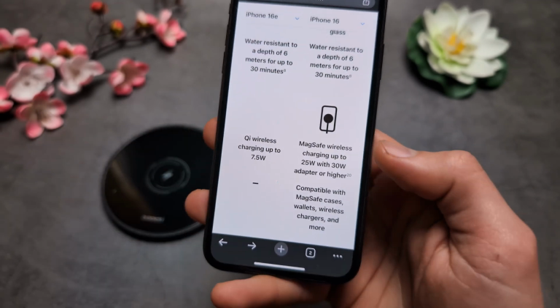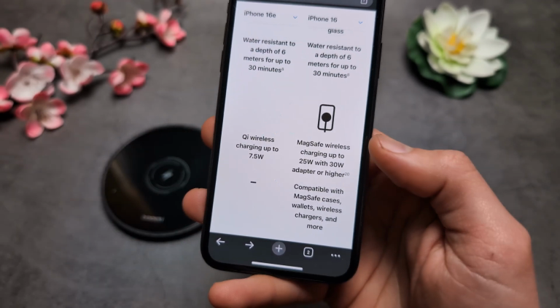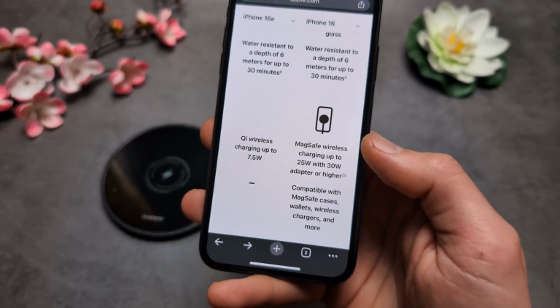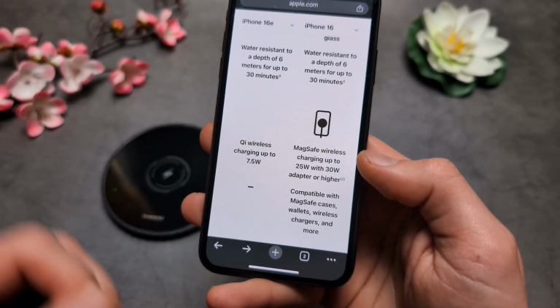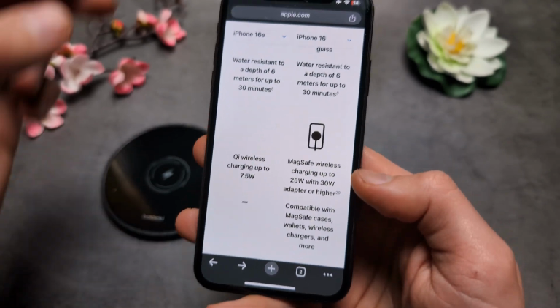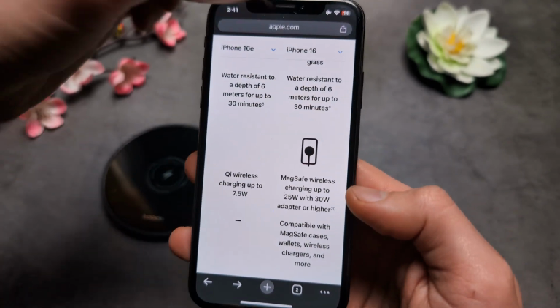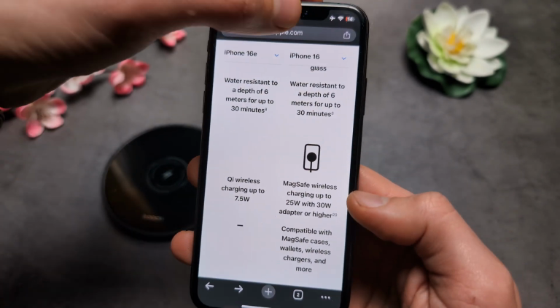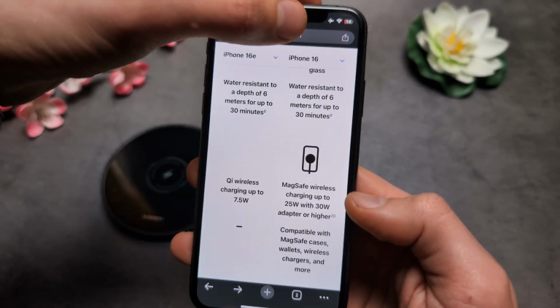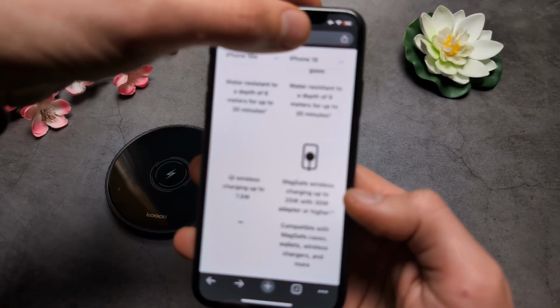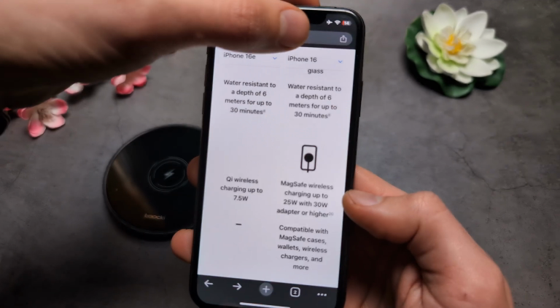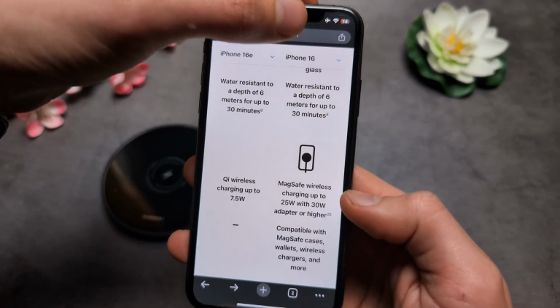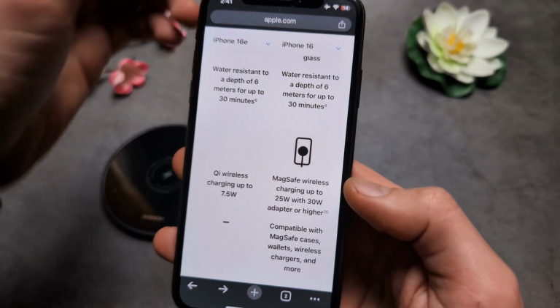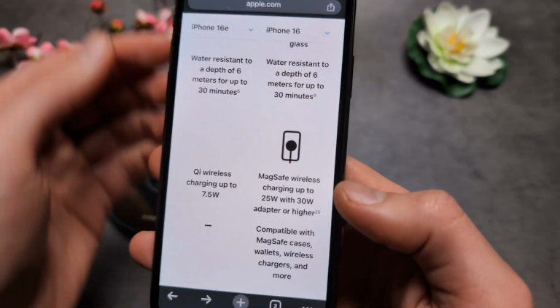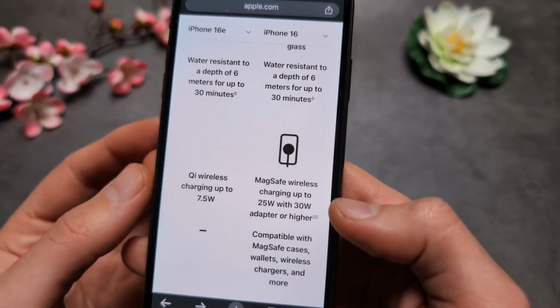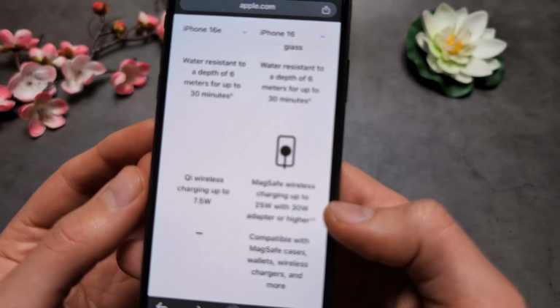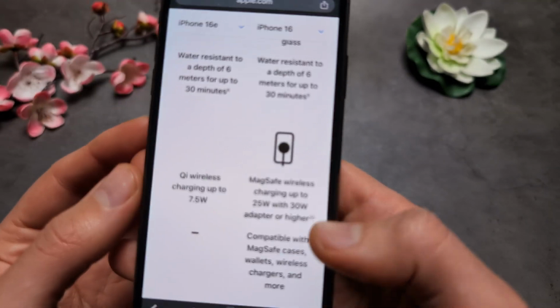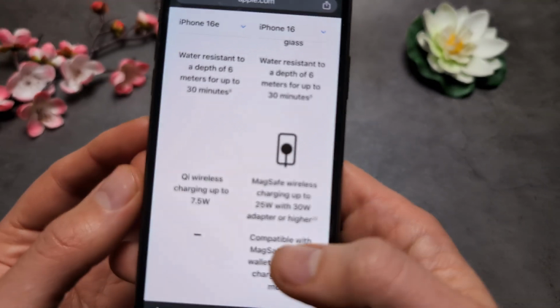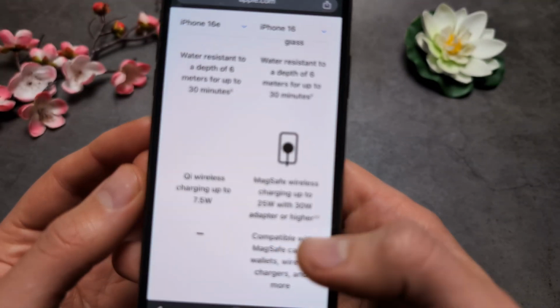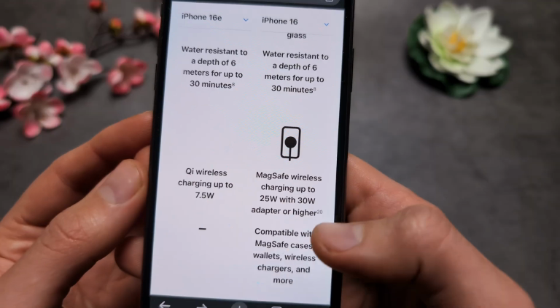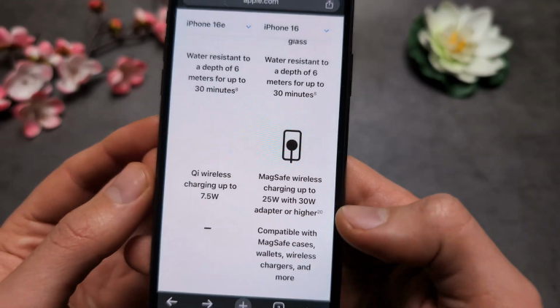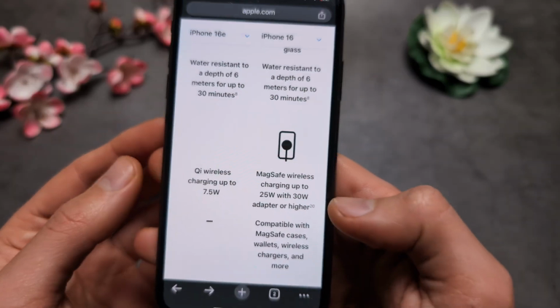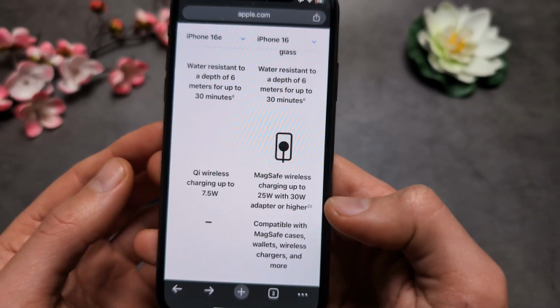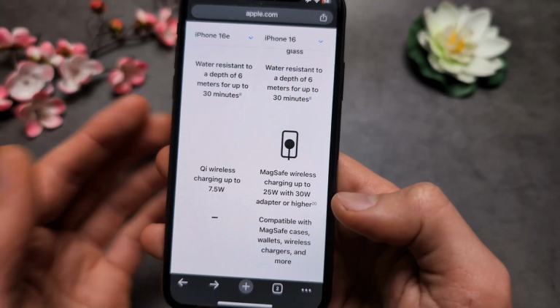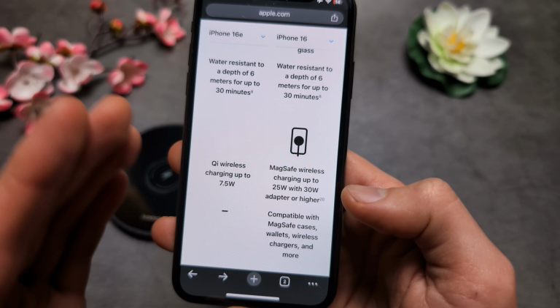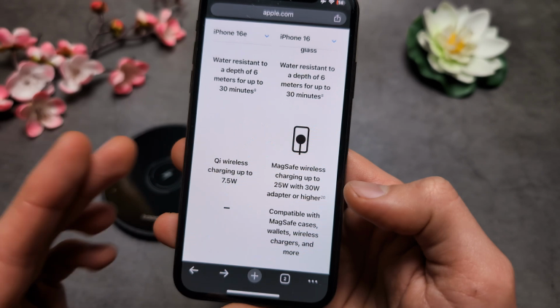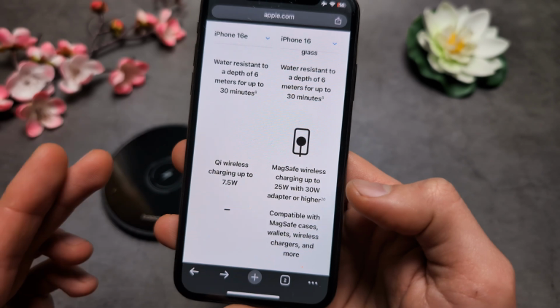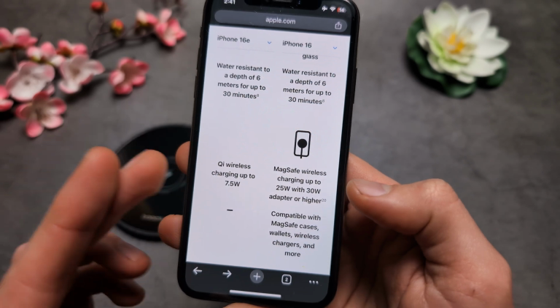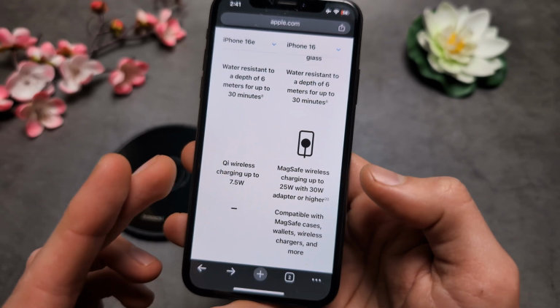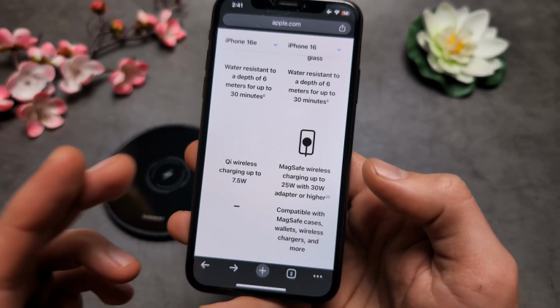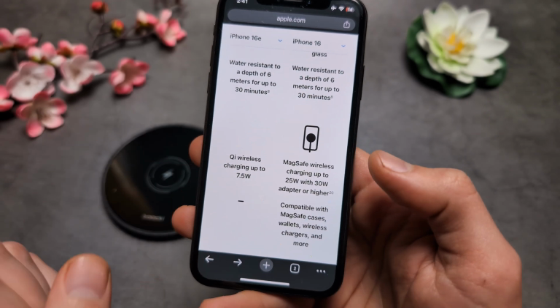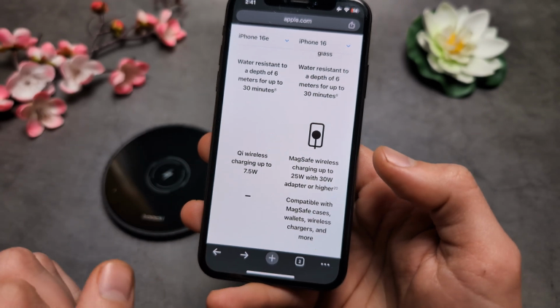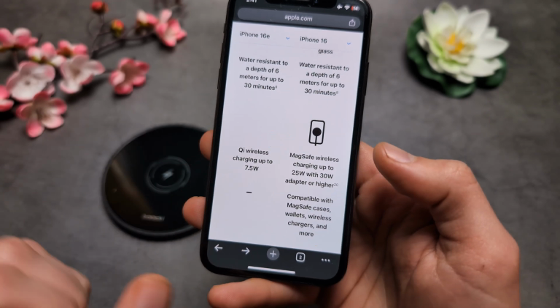When you compare to the regular iPhone 16, as you can see, the charging speed difference is absolutely massive.